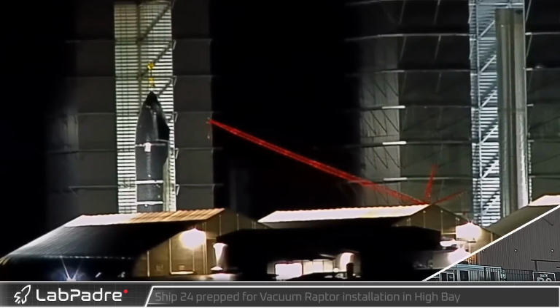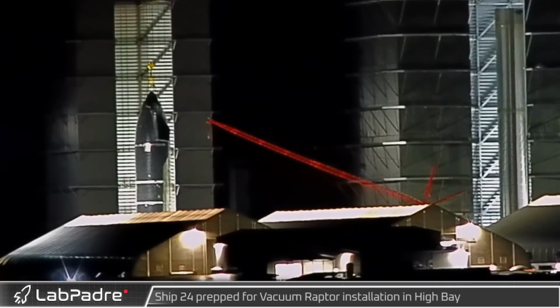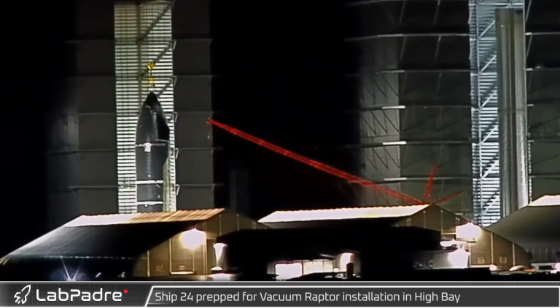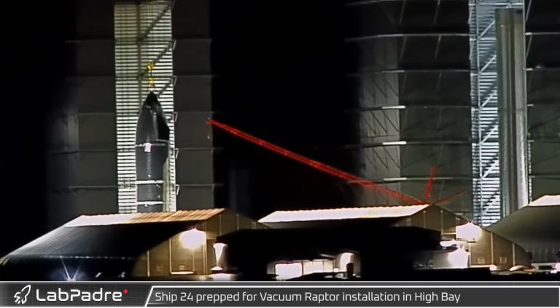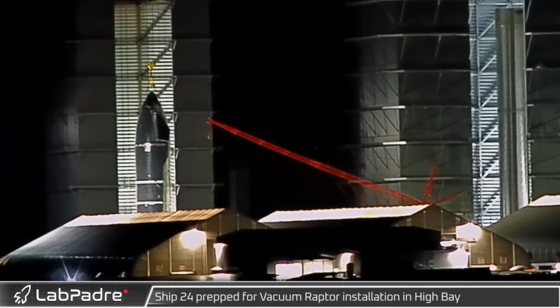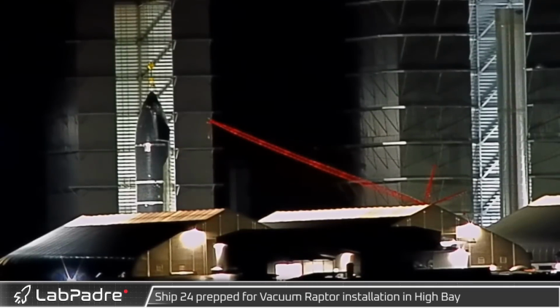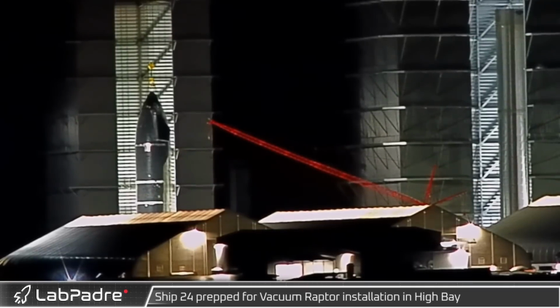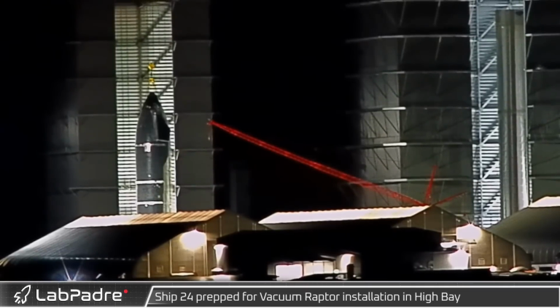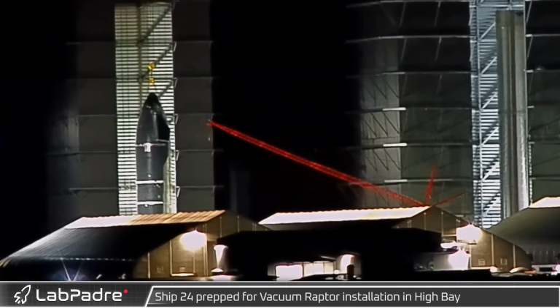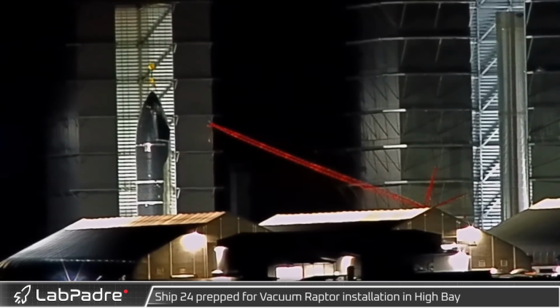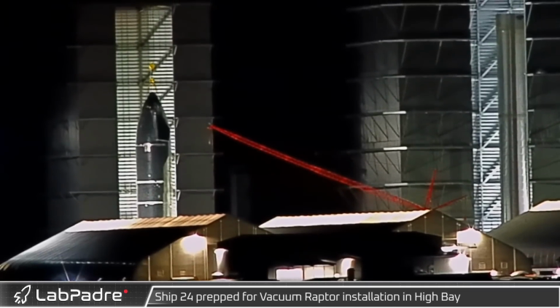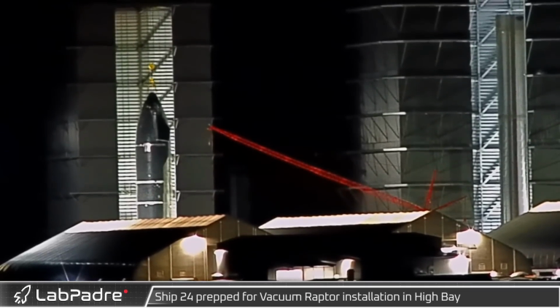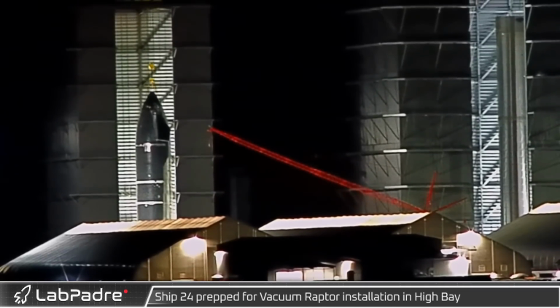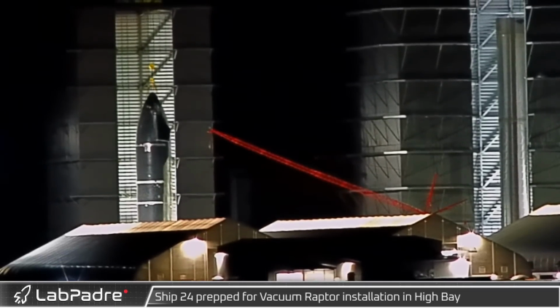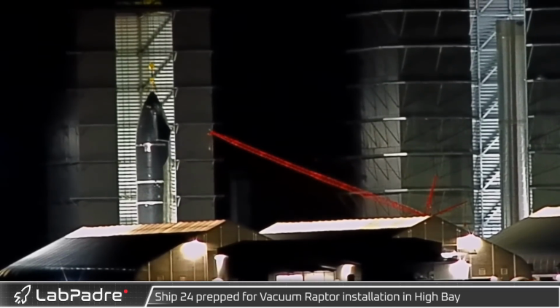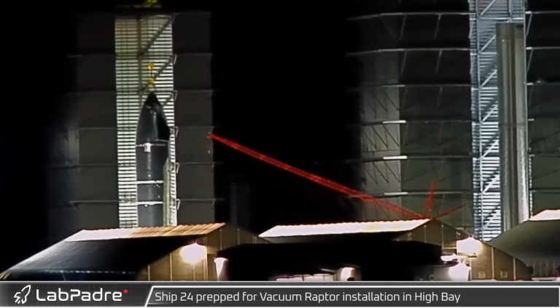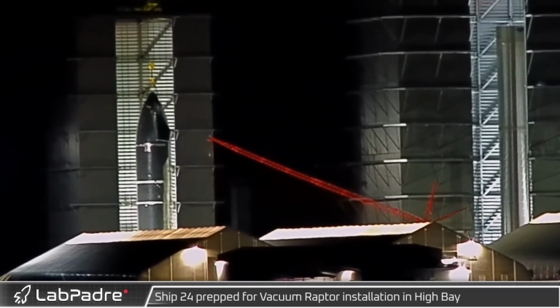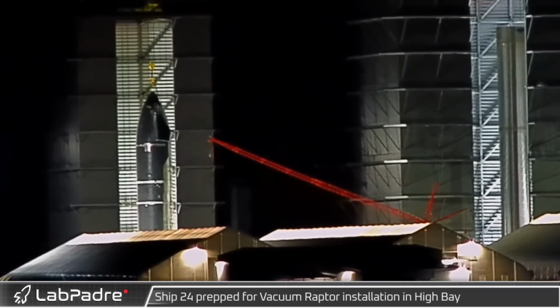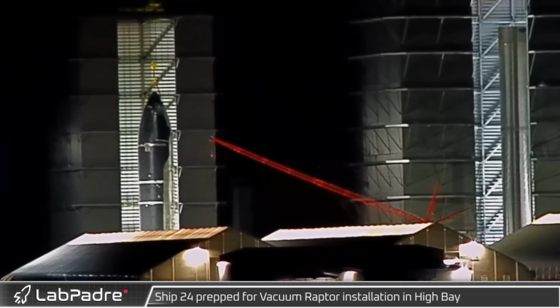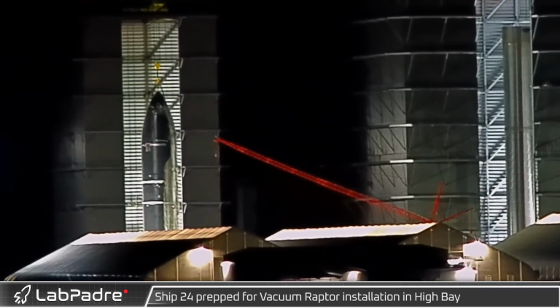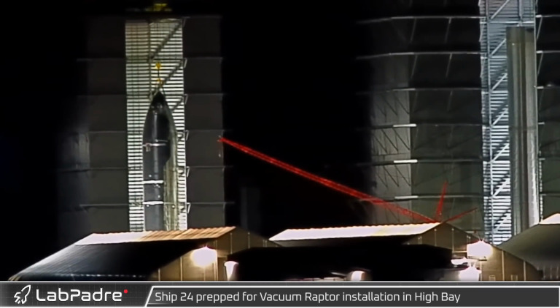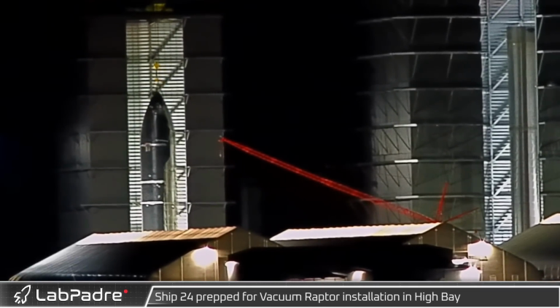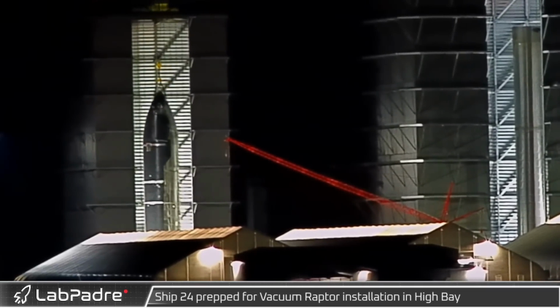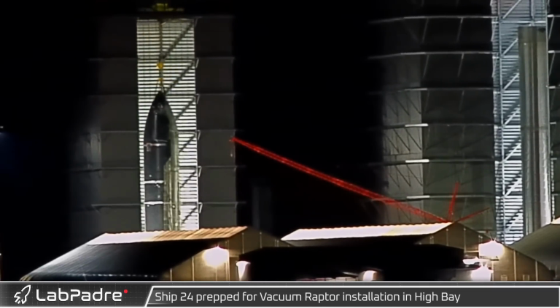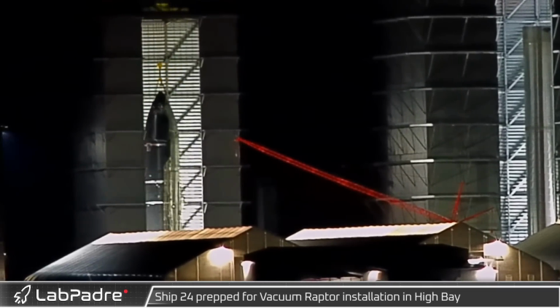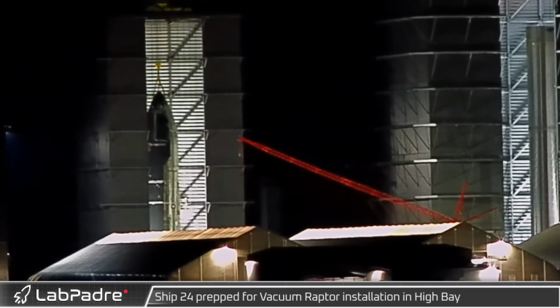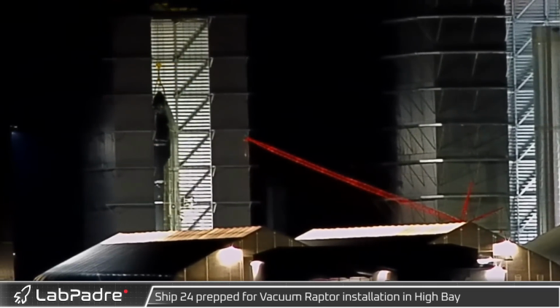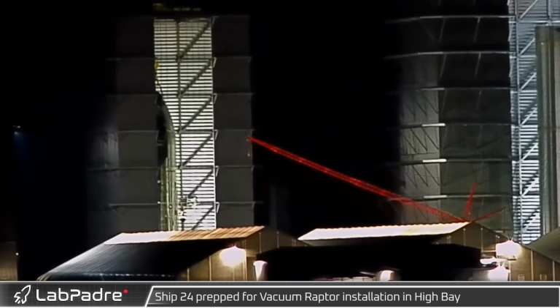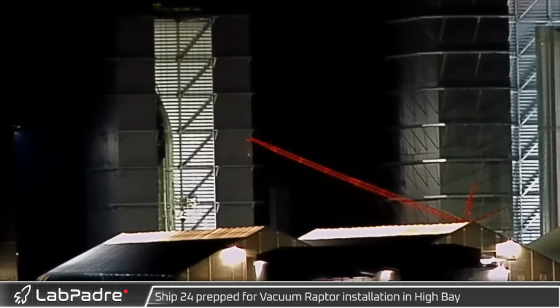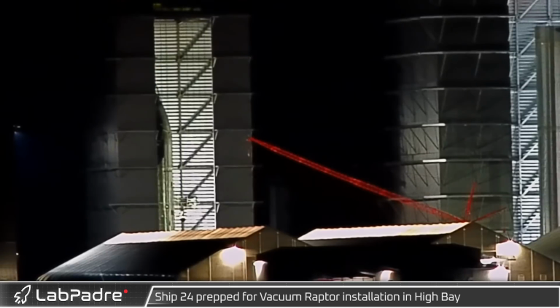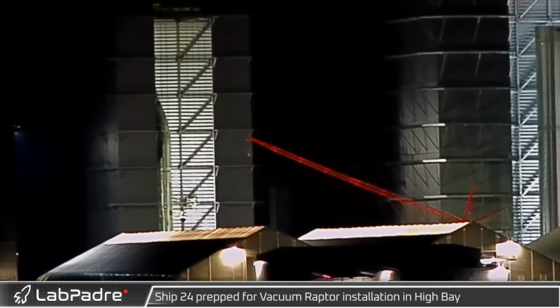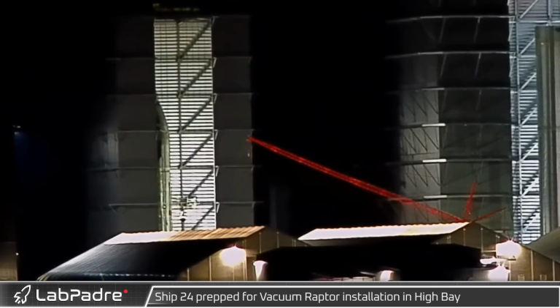As the 28th began, Ship 24 was placed on the high bay ship stand for installation of Raptor vacuum engines.